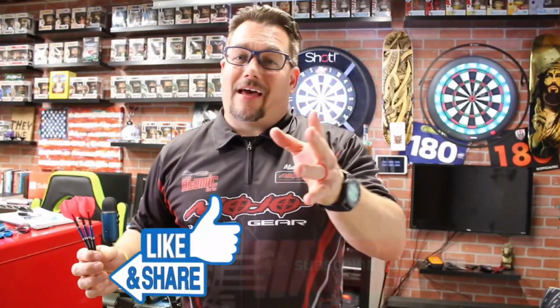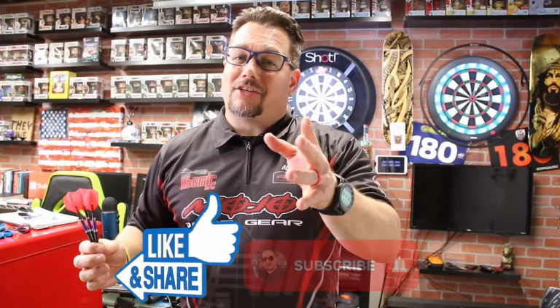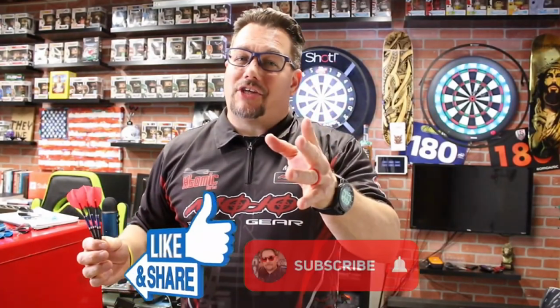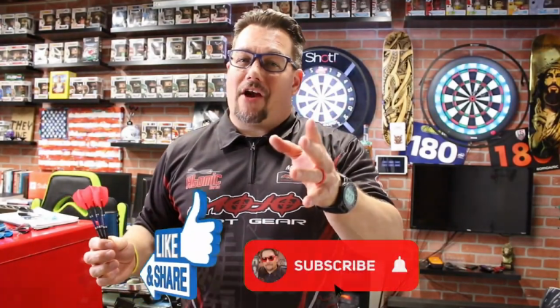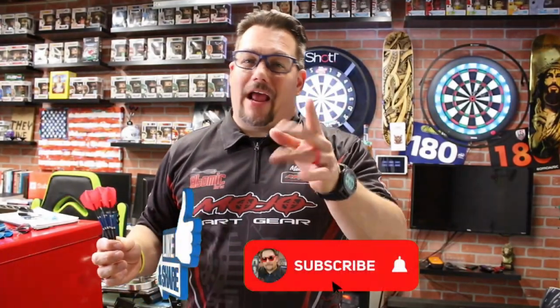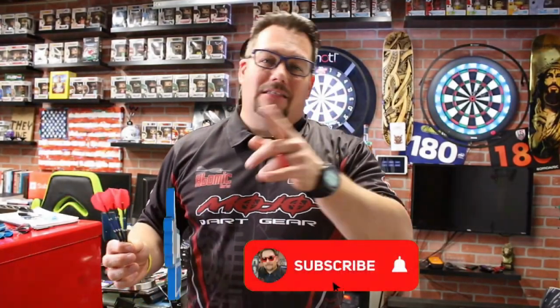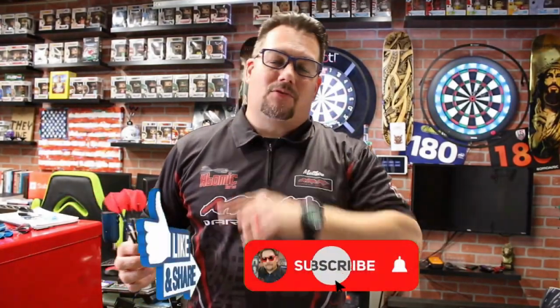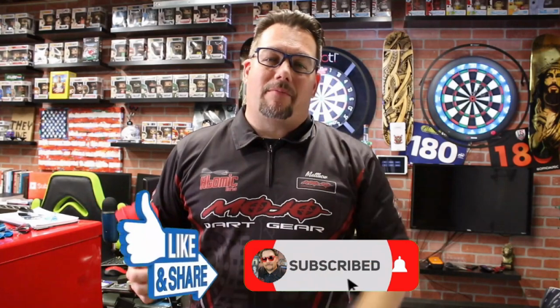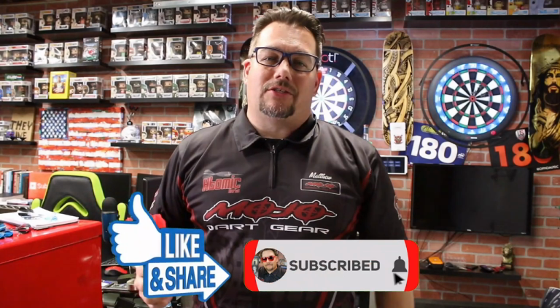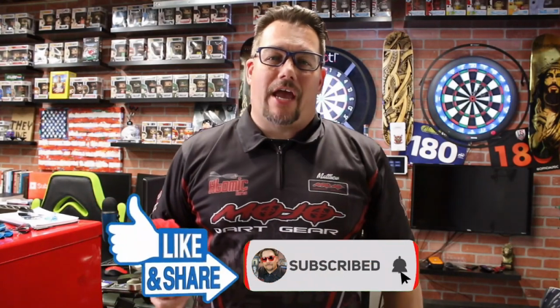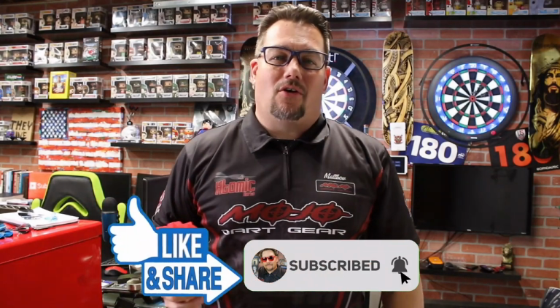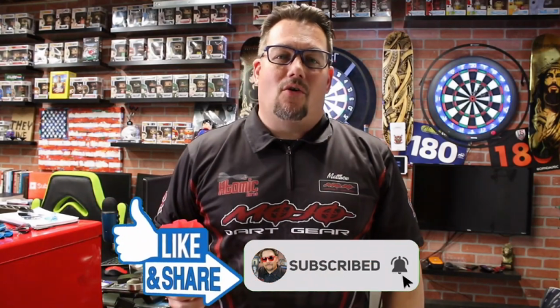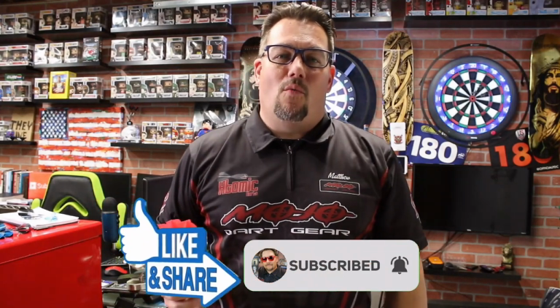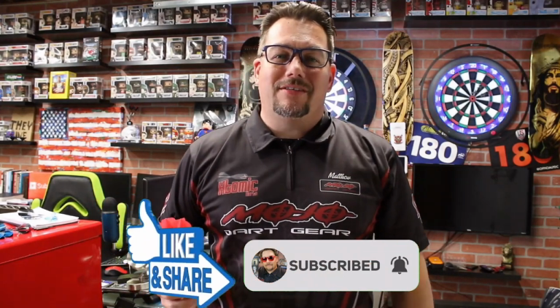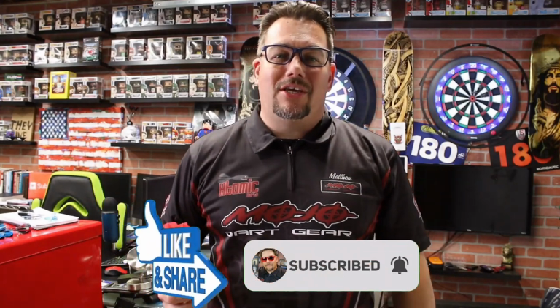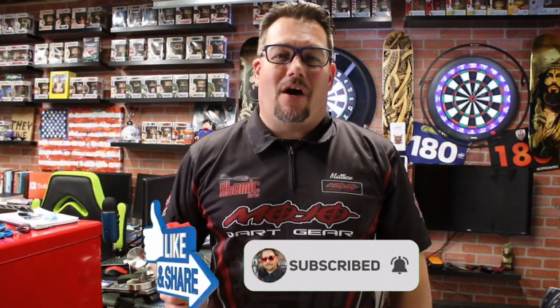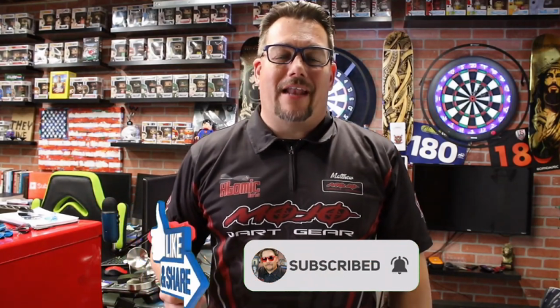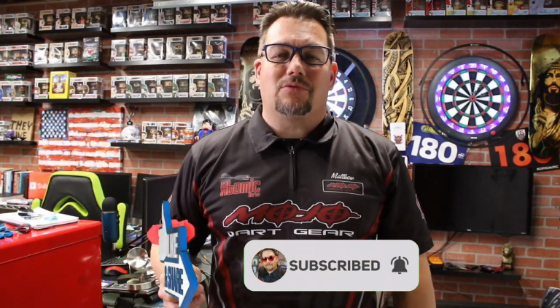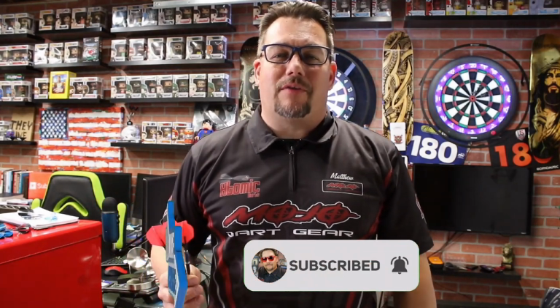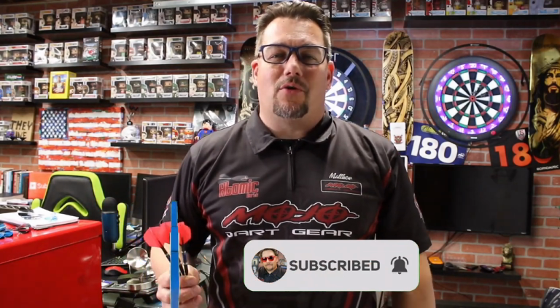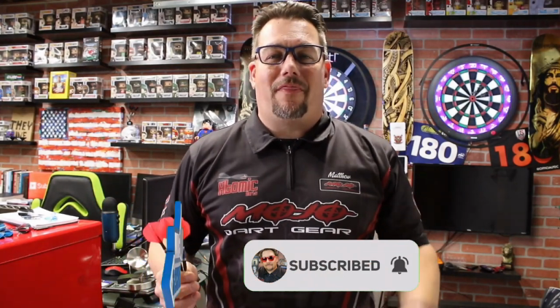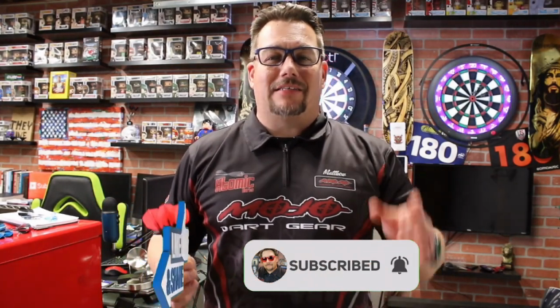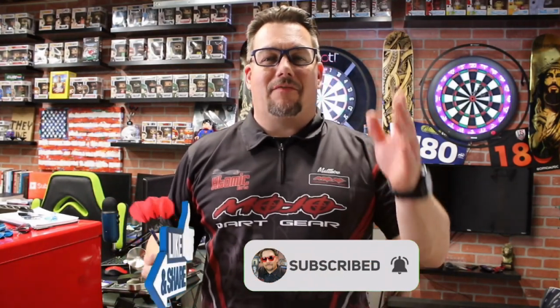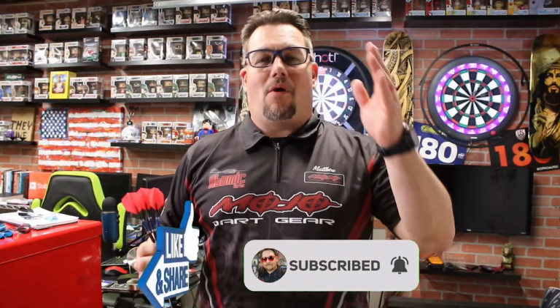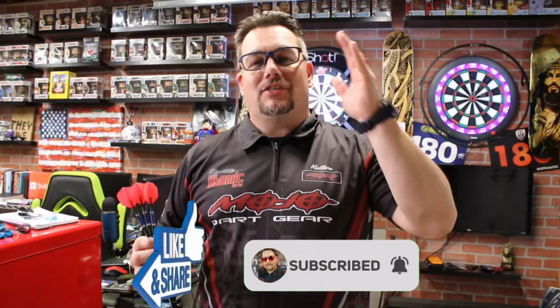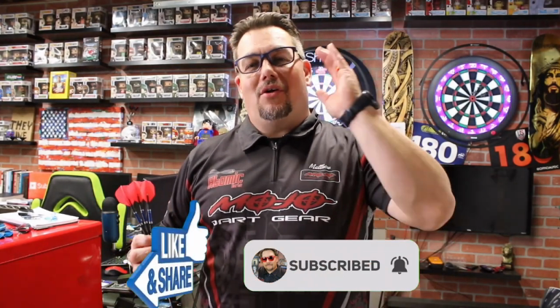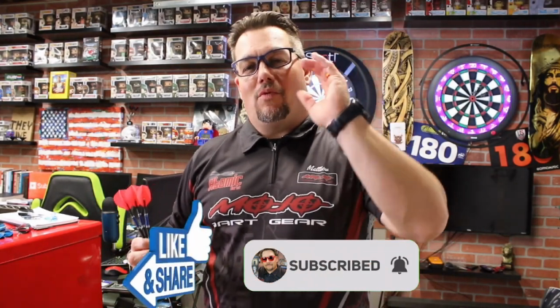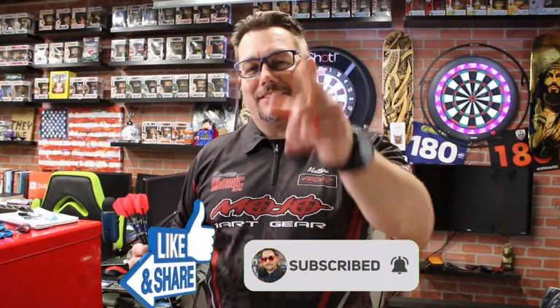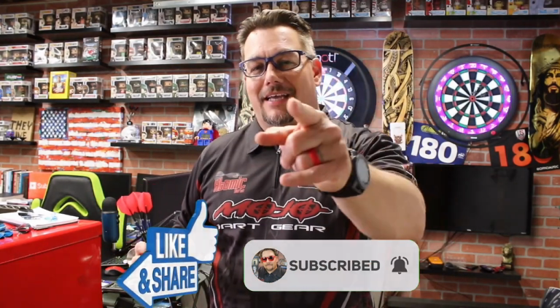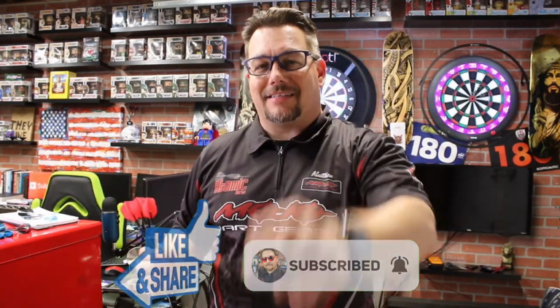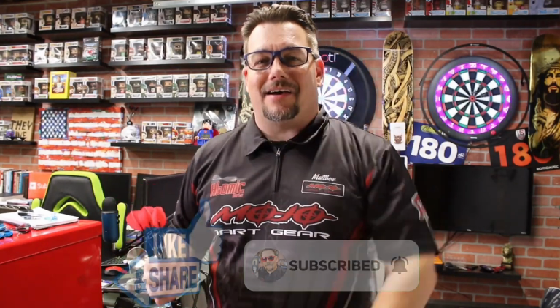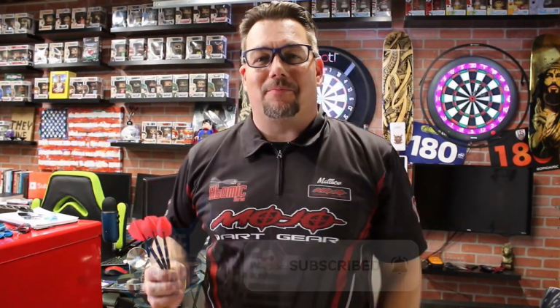That's a quick look at the Razor Edge ZX3 by Red Dragon Darts. Don't forget to like, share, and subscribe to the channel. We'll see you on the next review — thanks for watching!